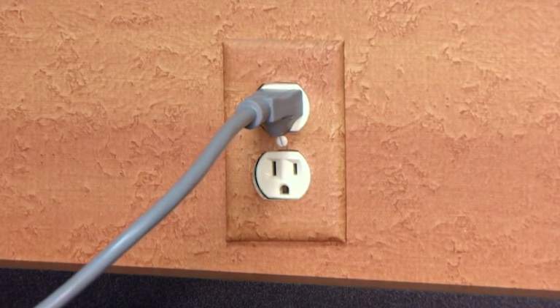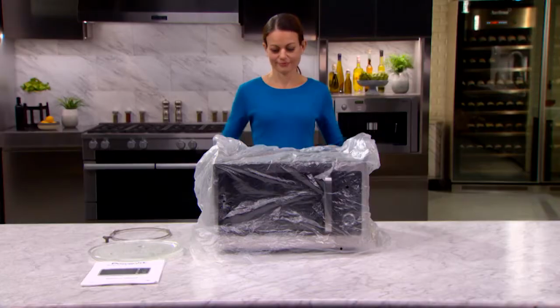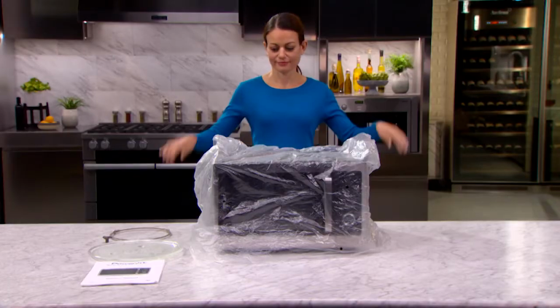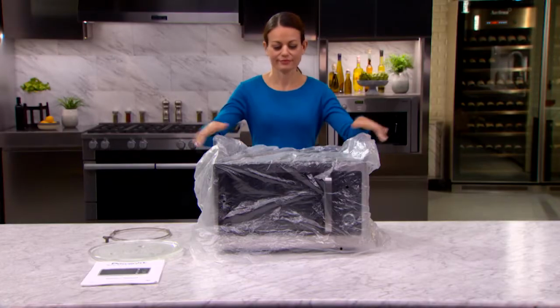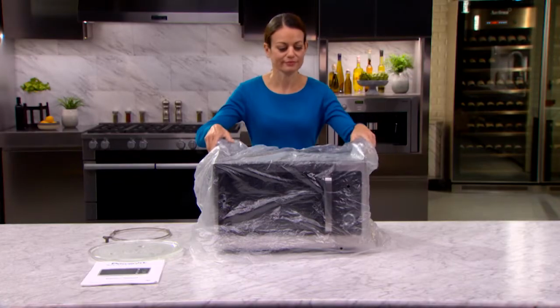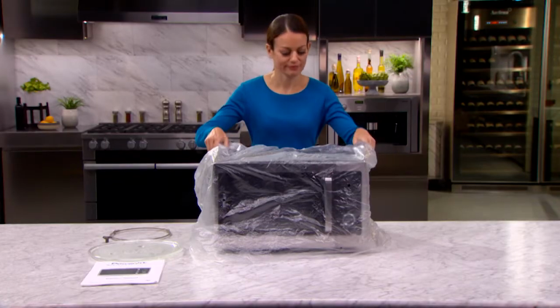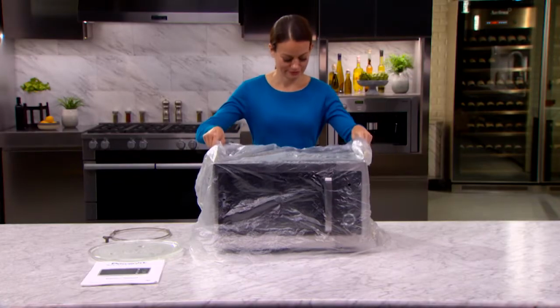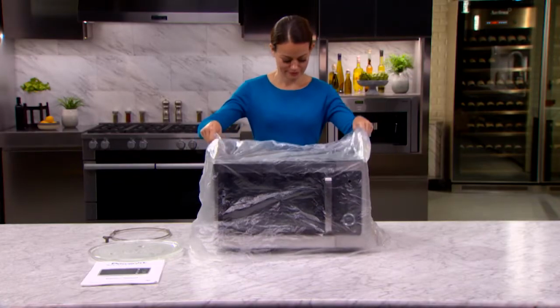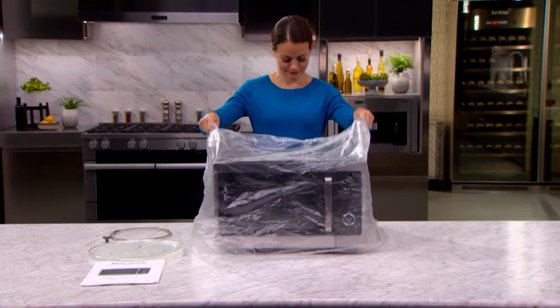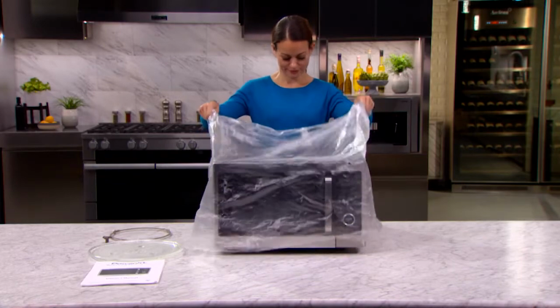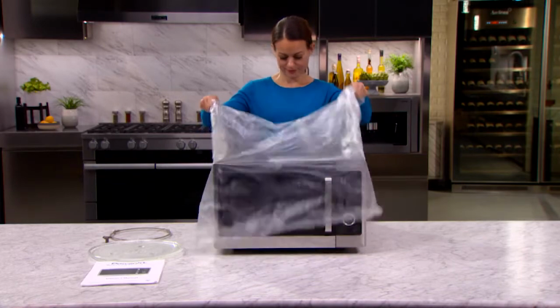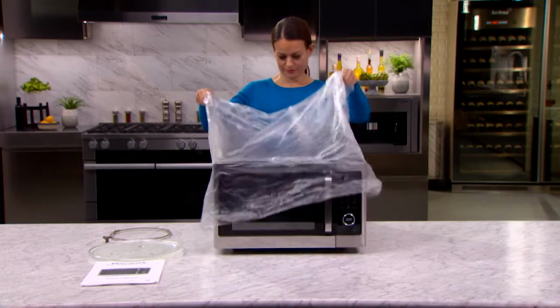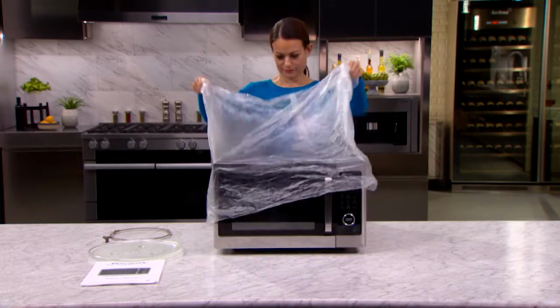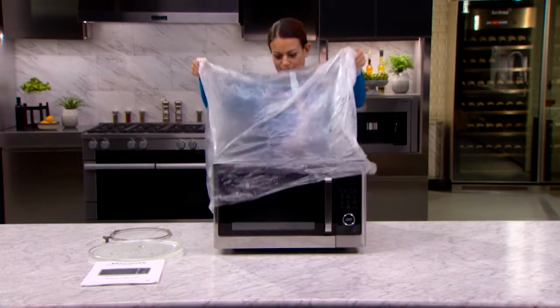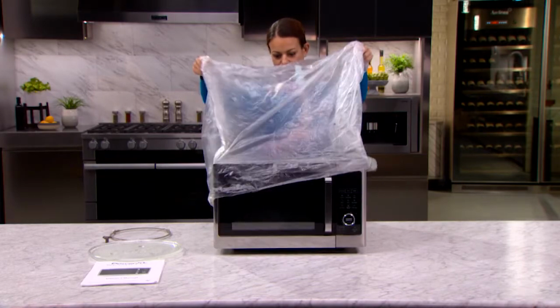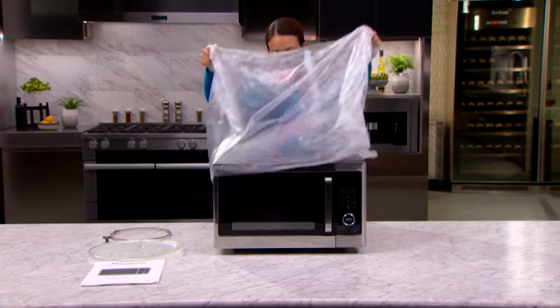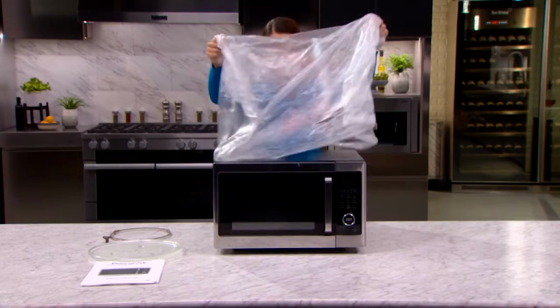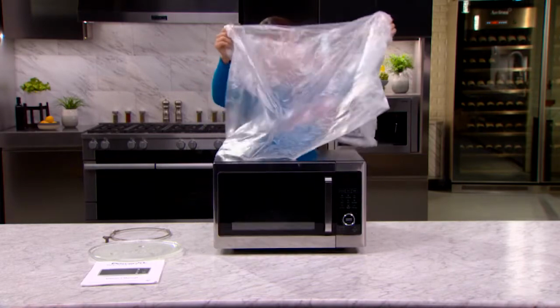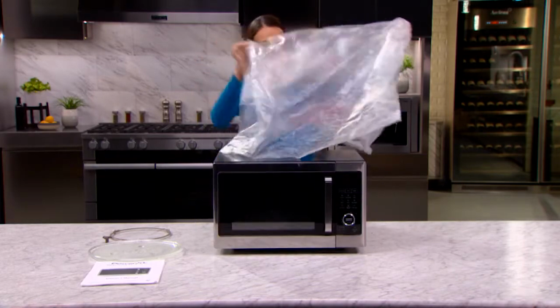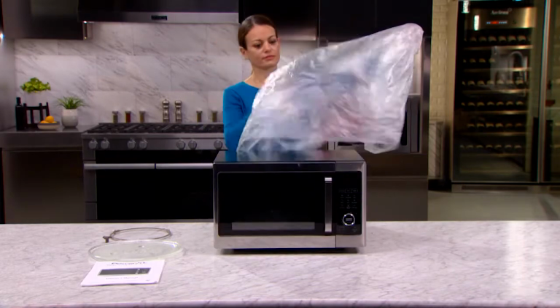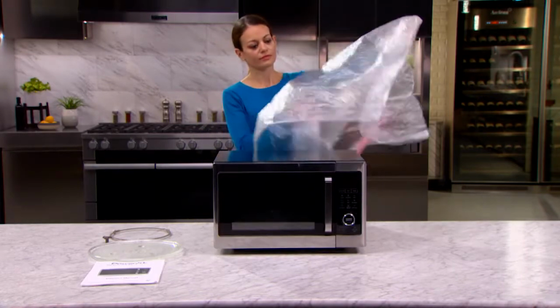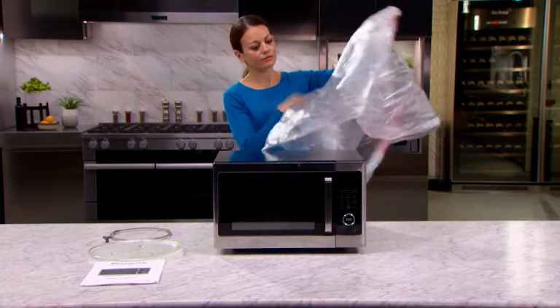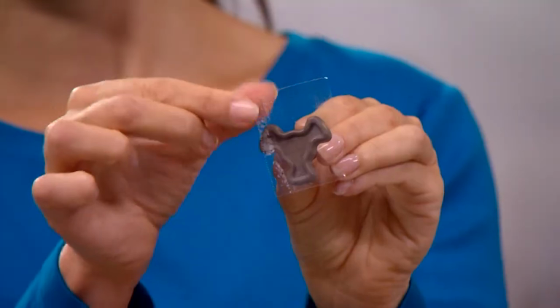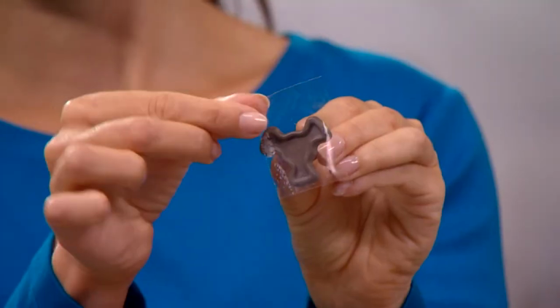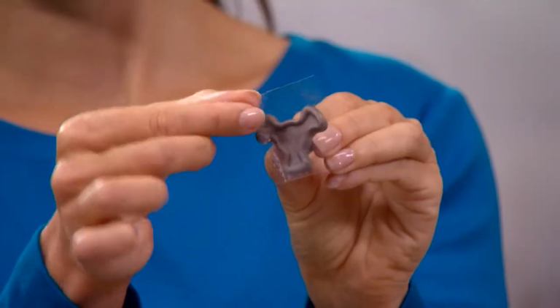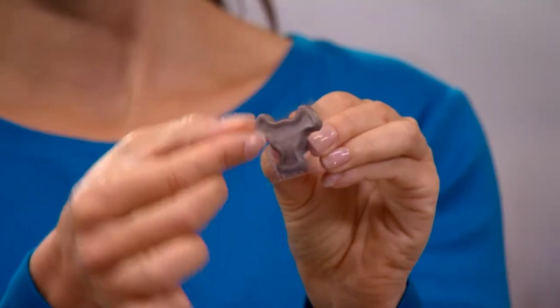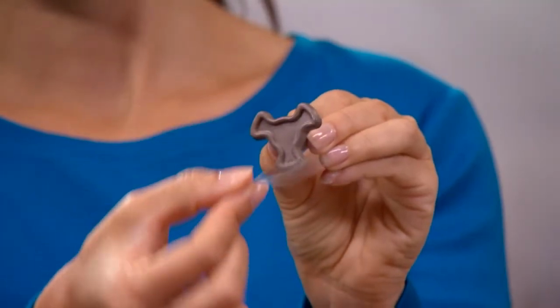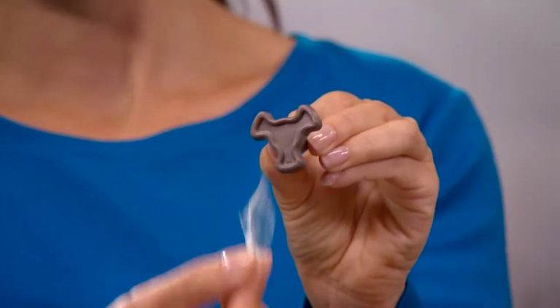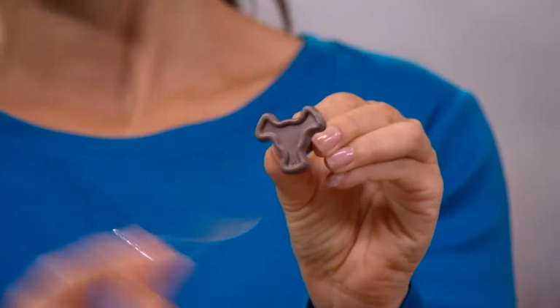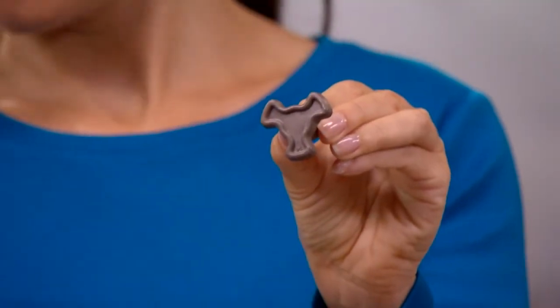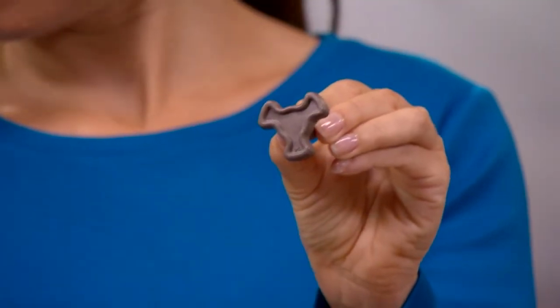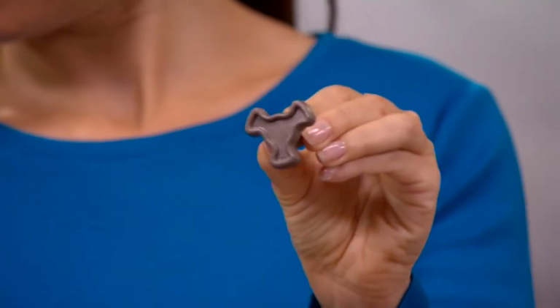Make sure you have removed all packing material, stickers, and labels before using your microwave air fryer.